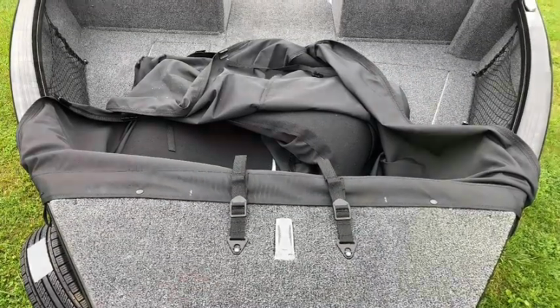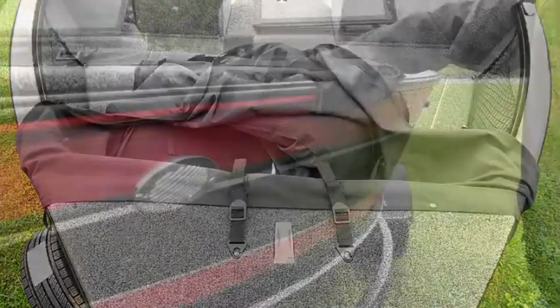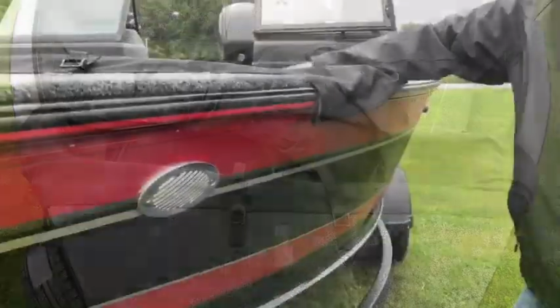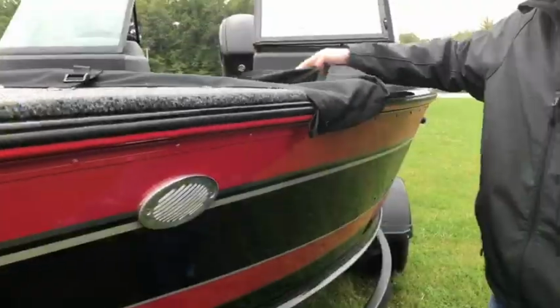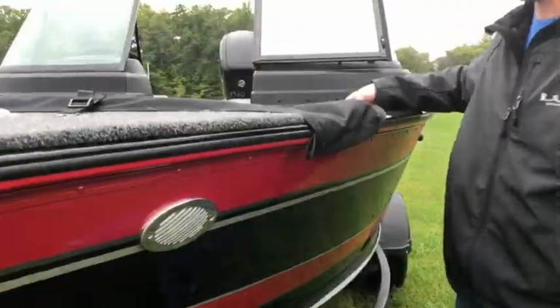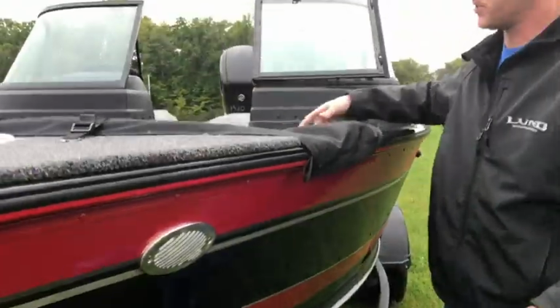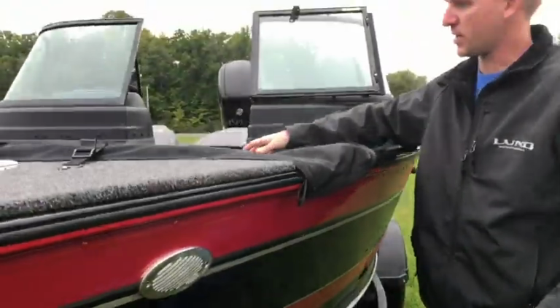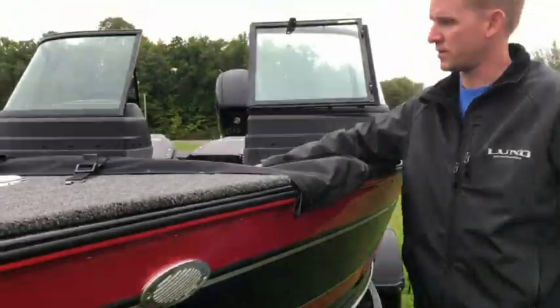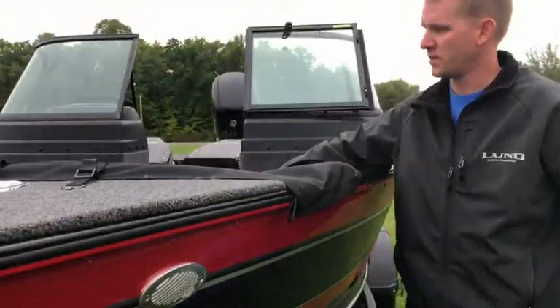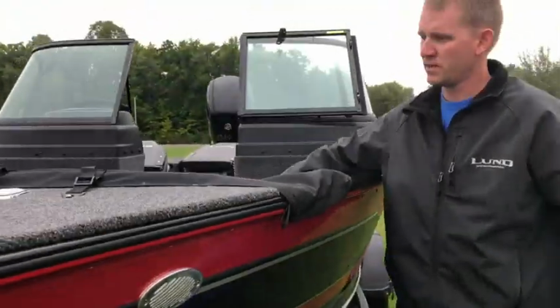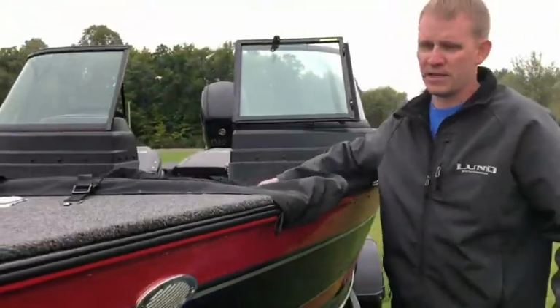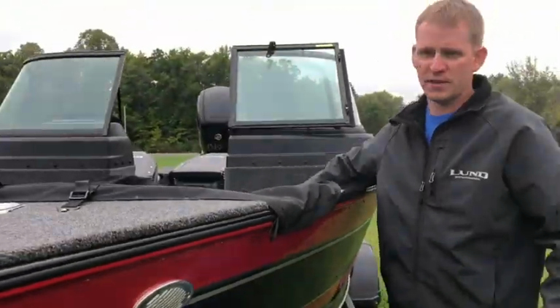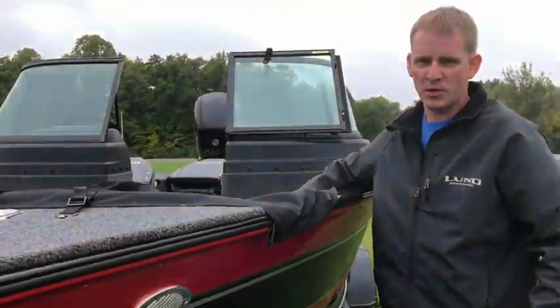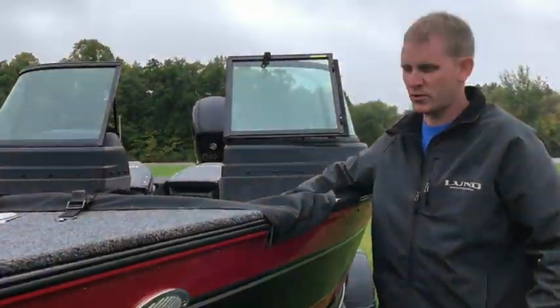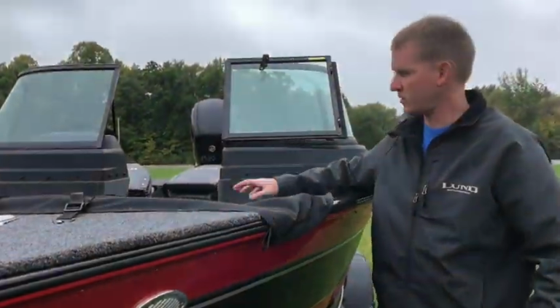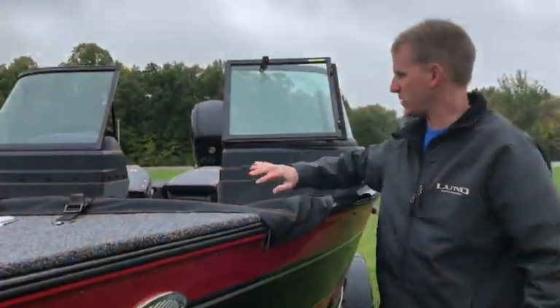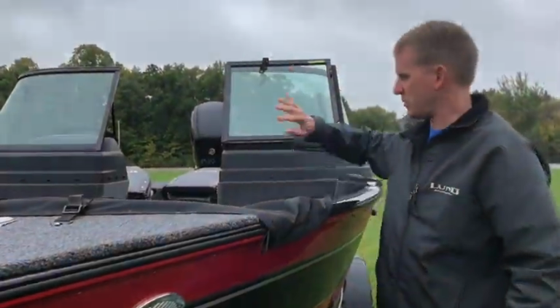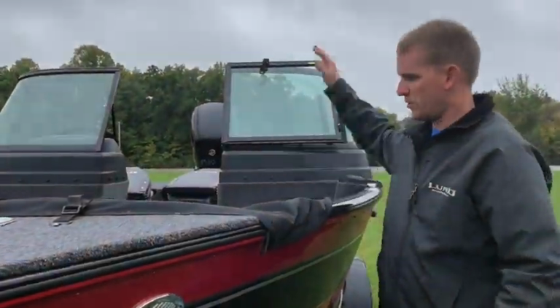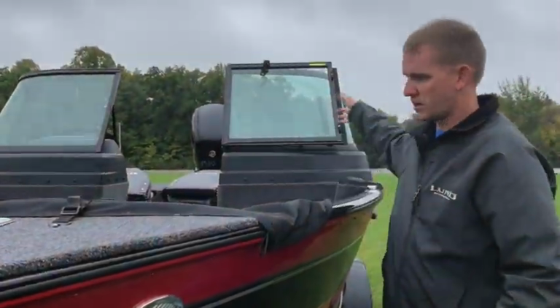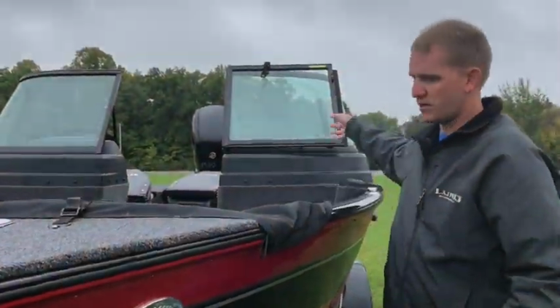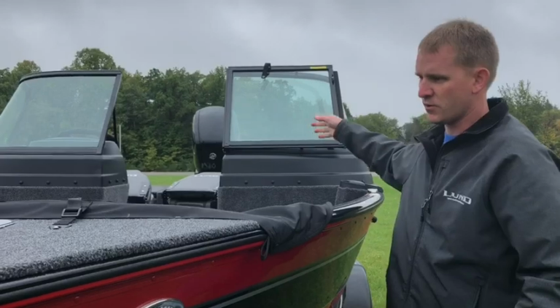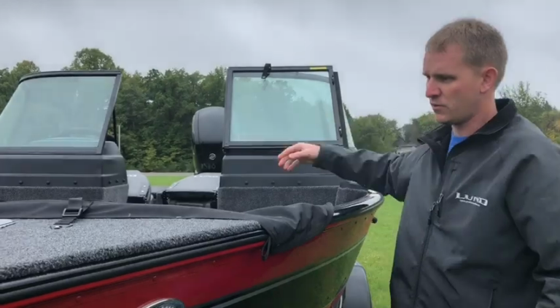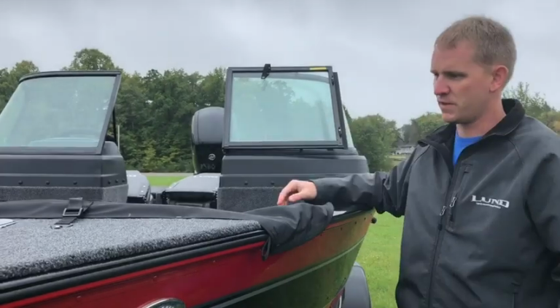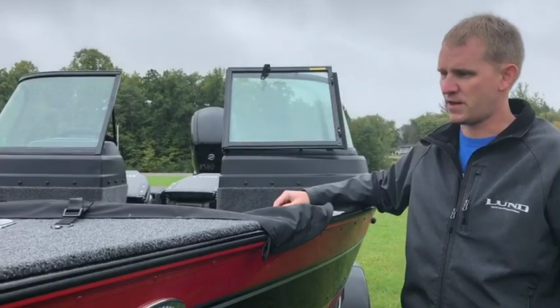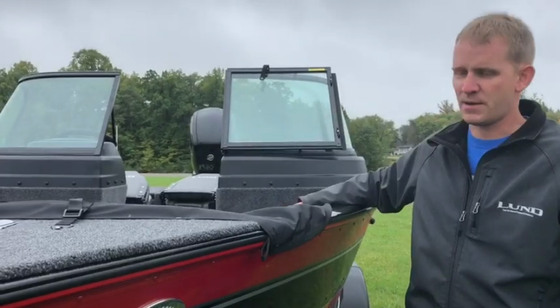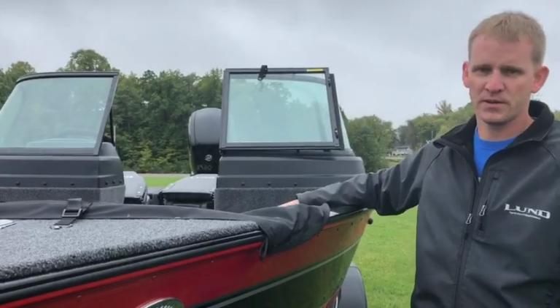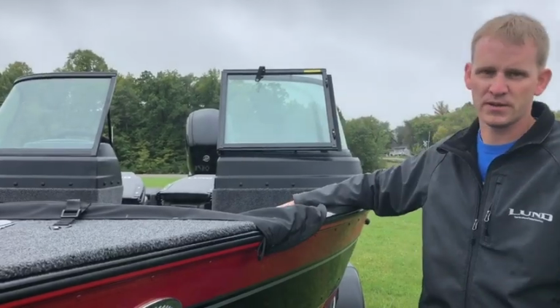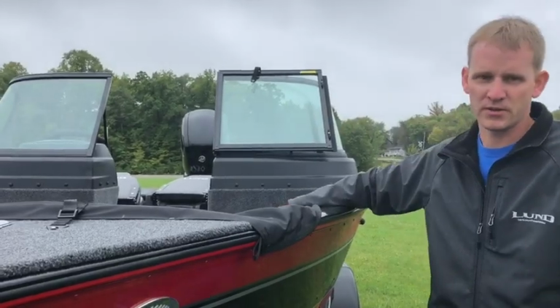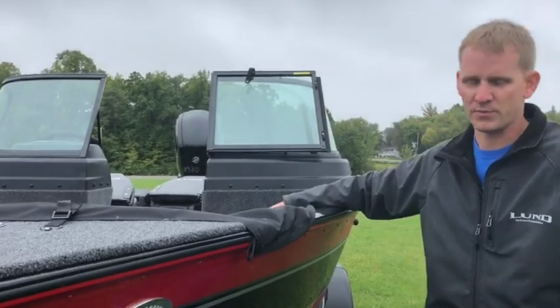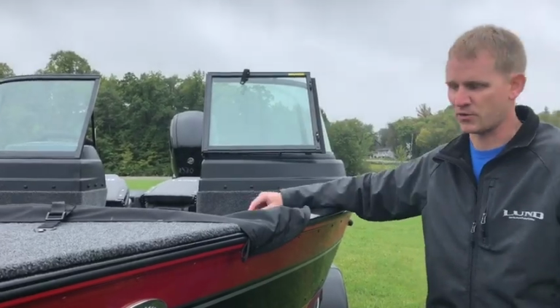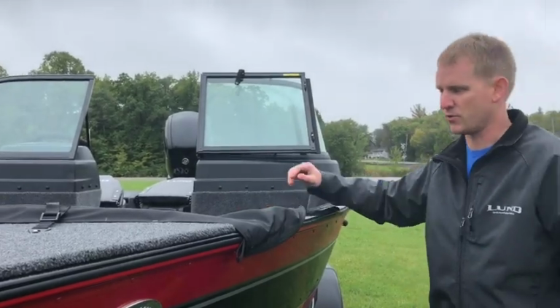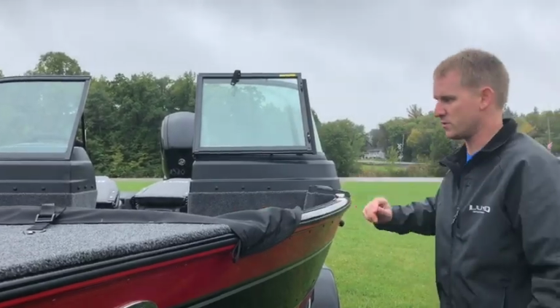And then what I do is I get in the boat, pull the cover over the top, and hook up the corners.